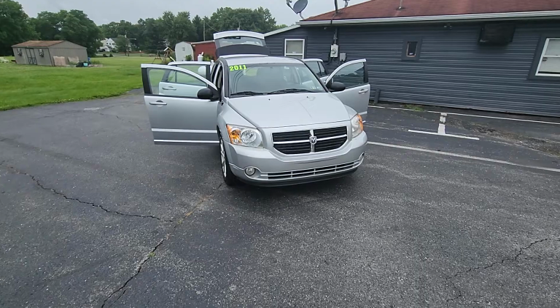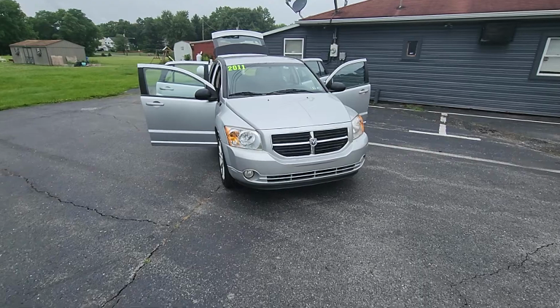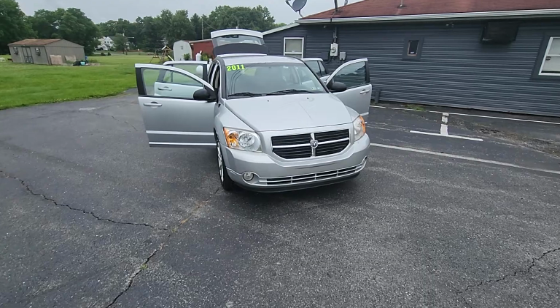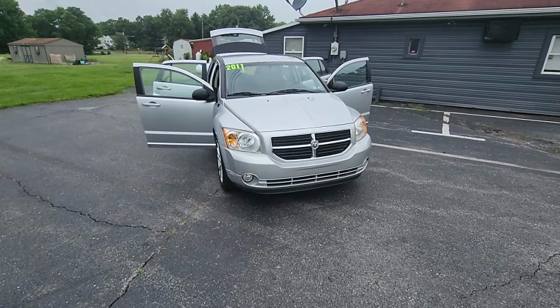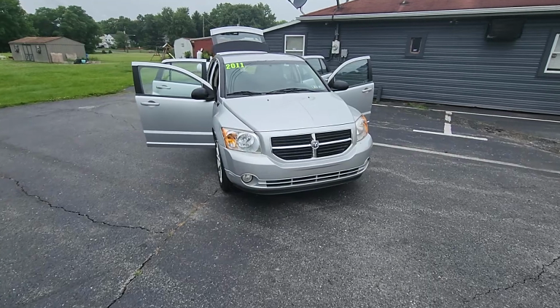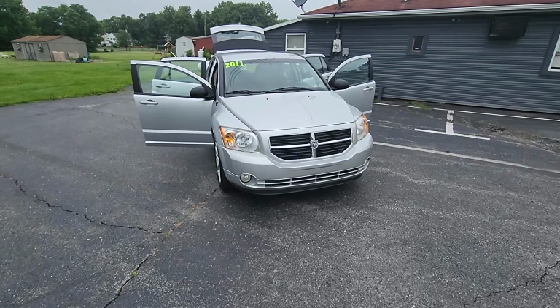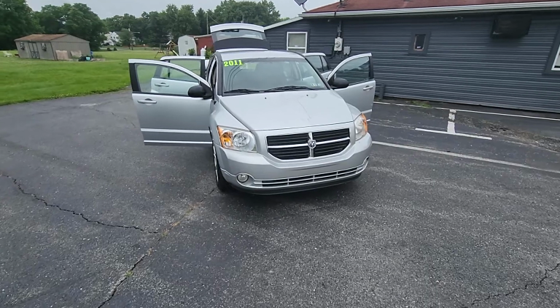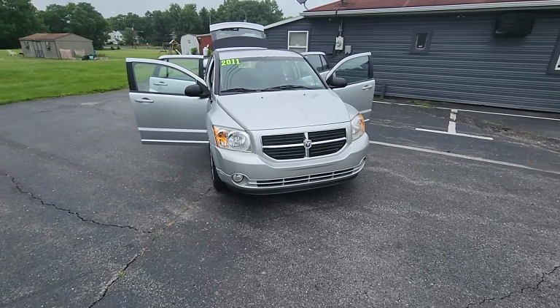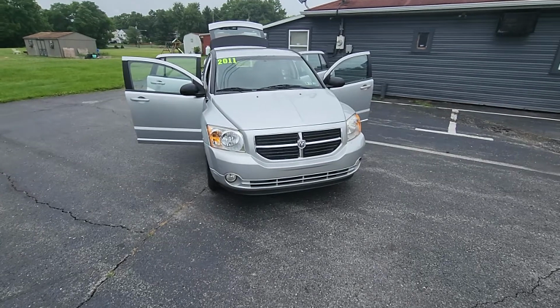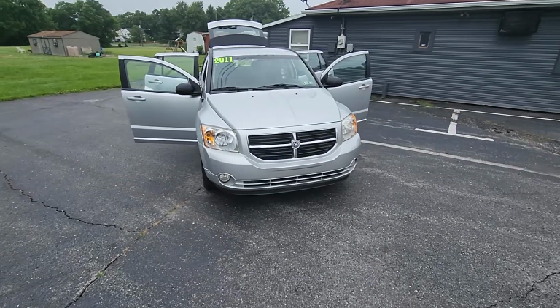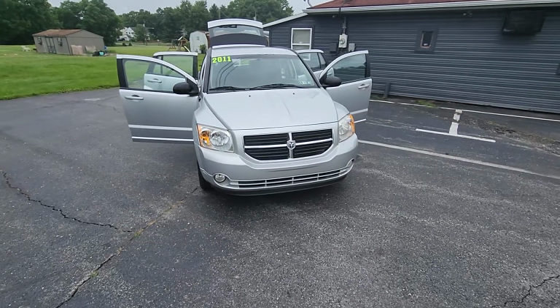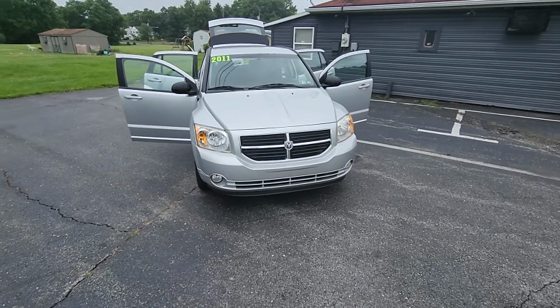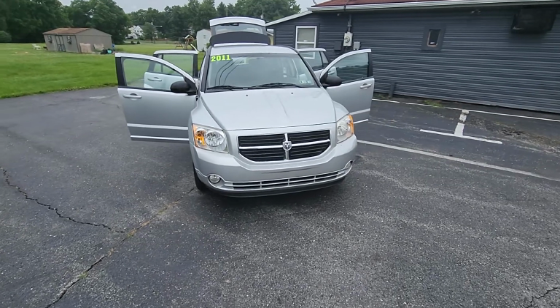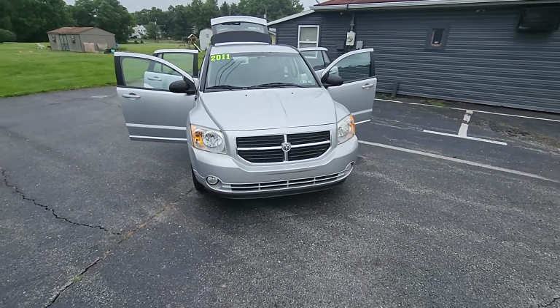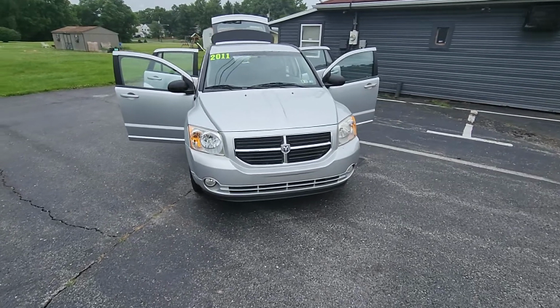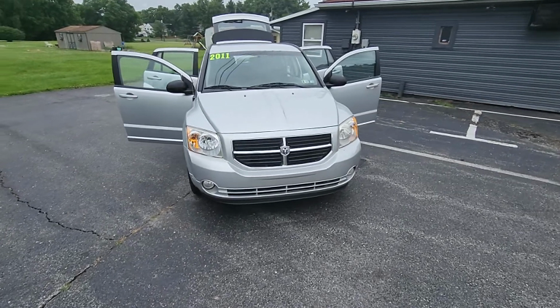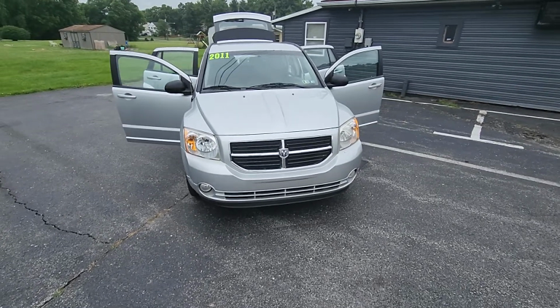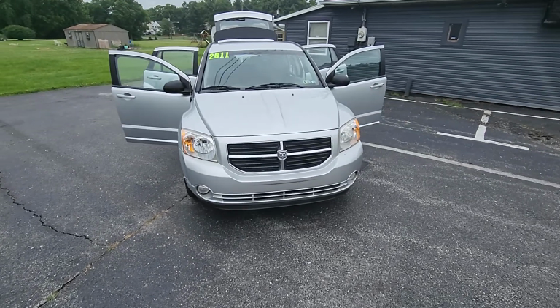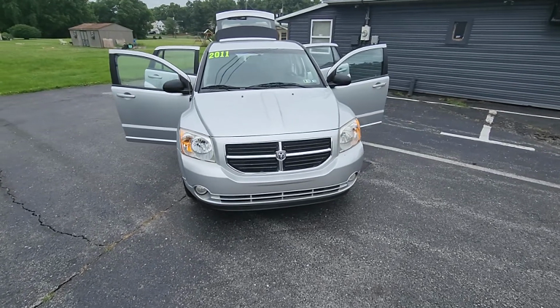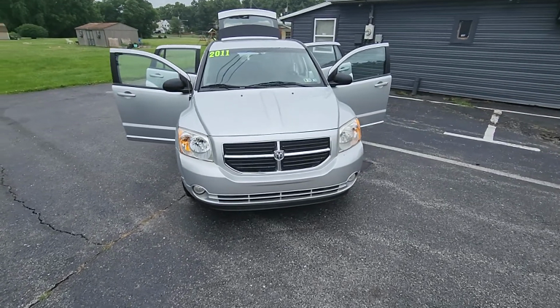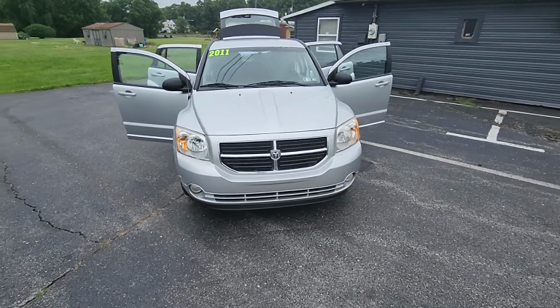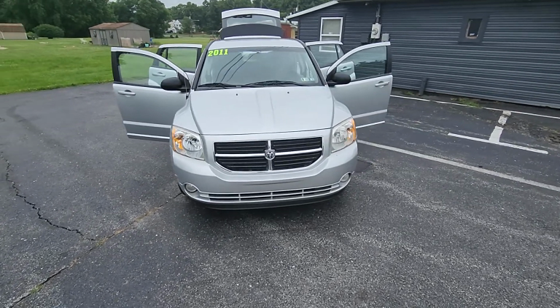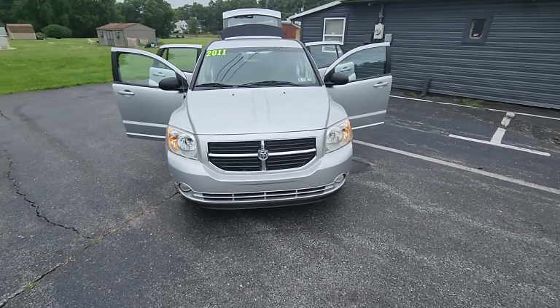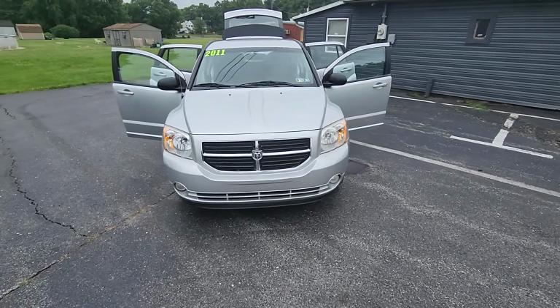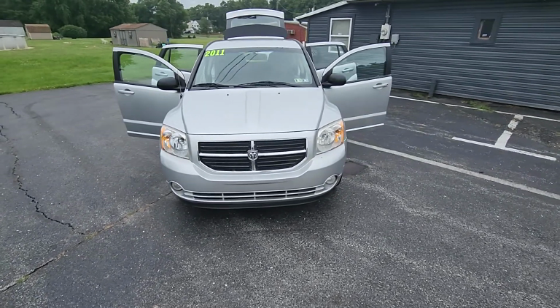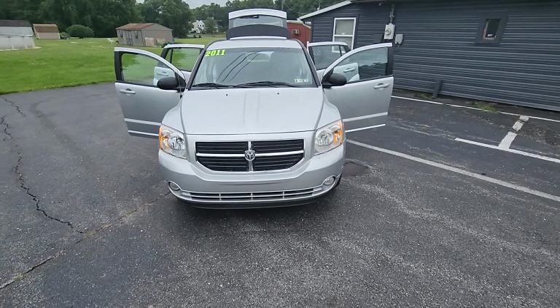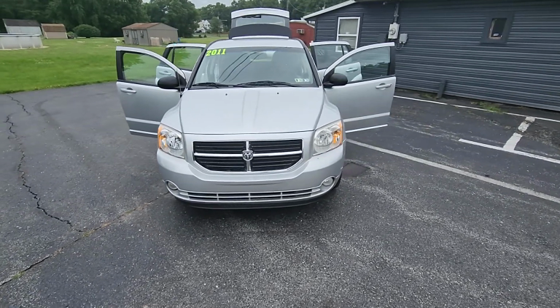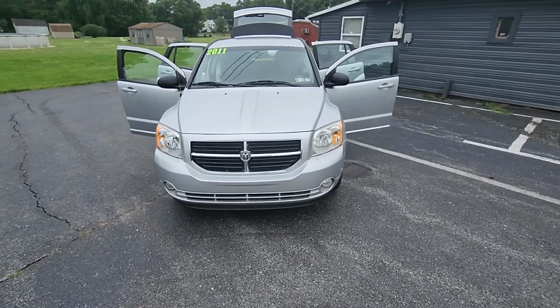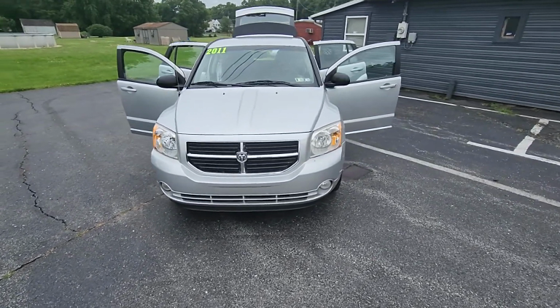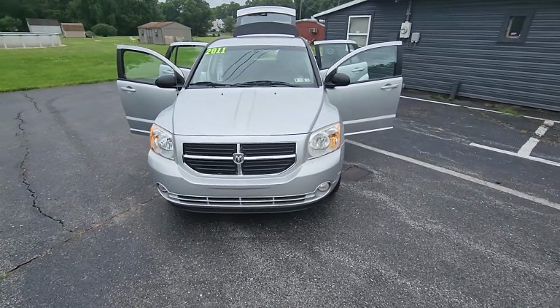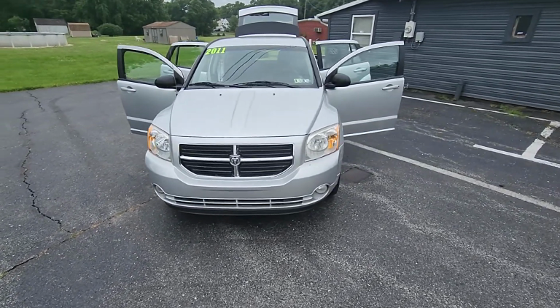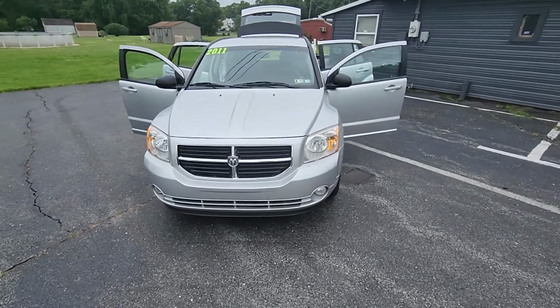Hey, it's Keith from Kanhoye Car Company, just in 2011 Dodge Caliber Heat.